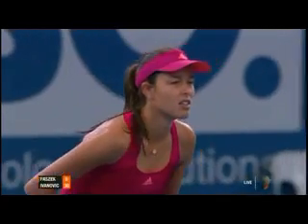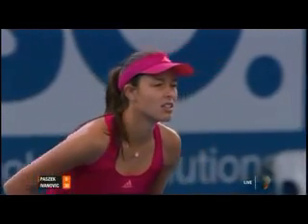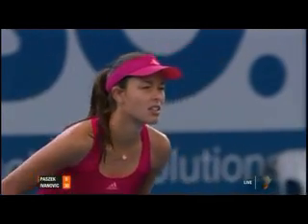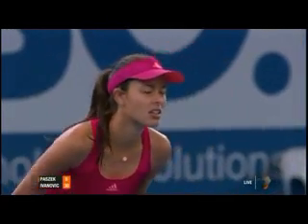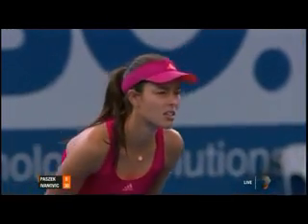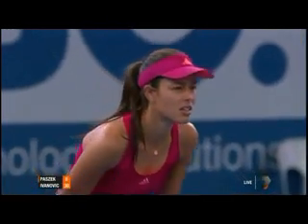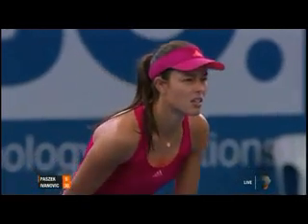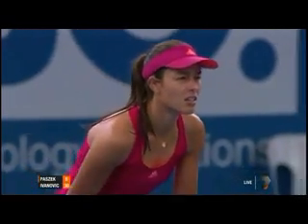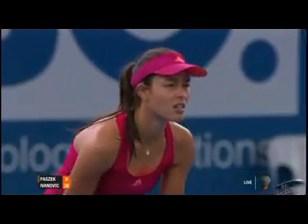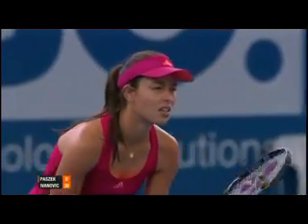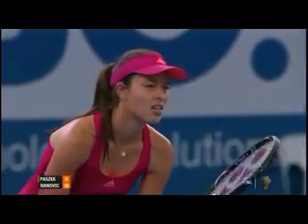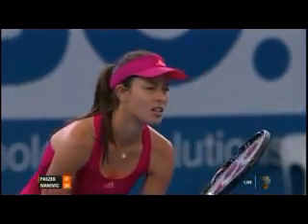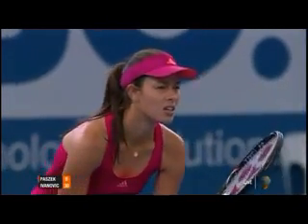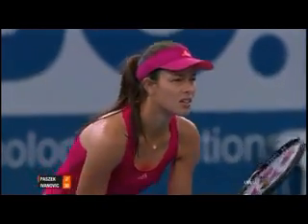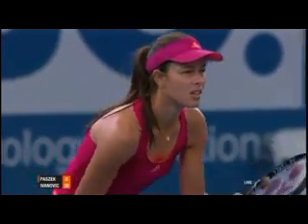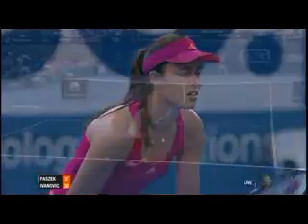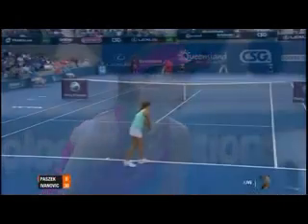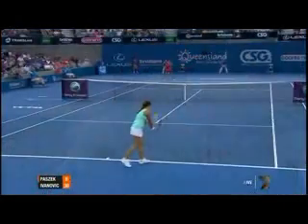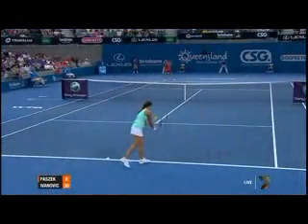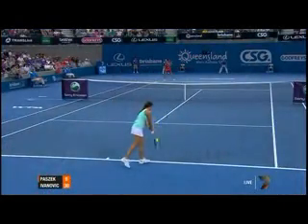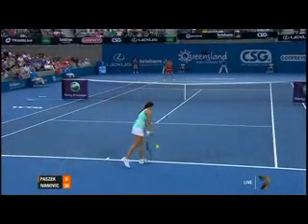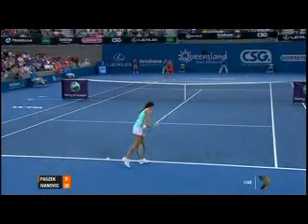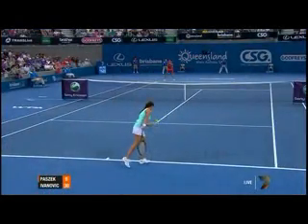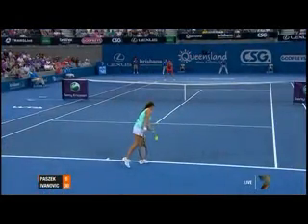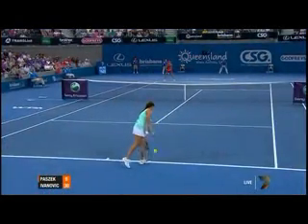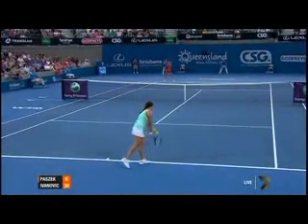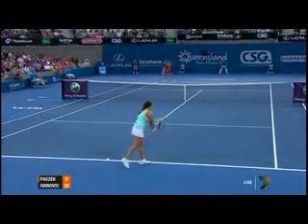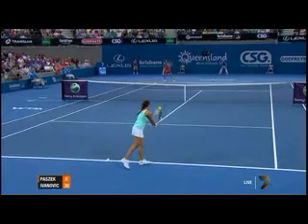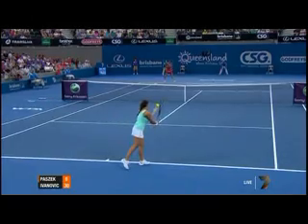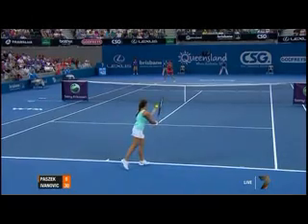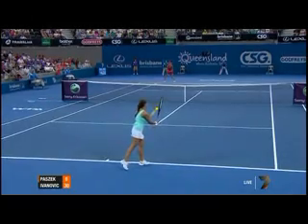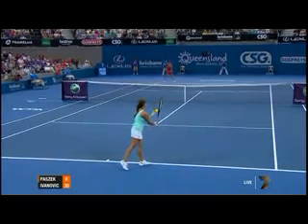A slimmed-down version this year — Anna Ivanovic. She's tall, lean, looks fit.